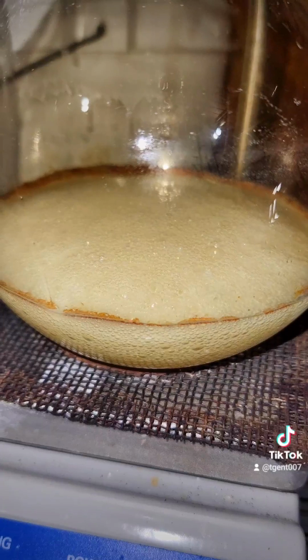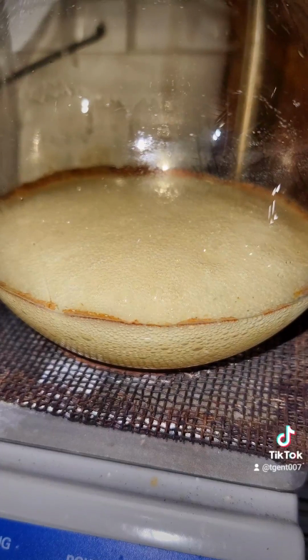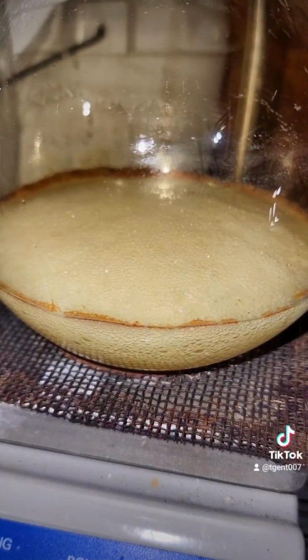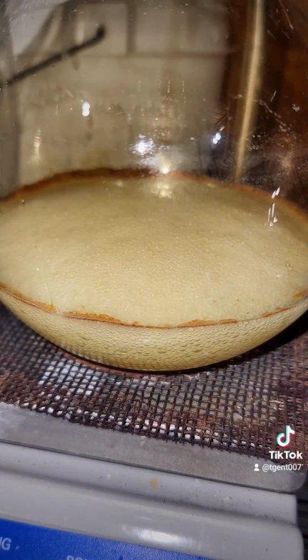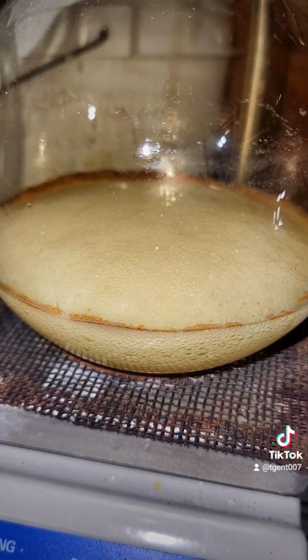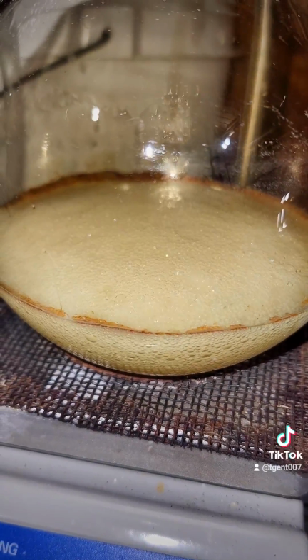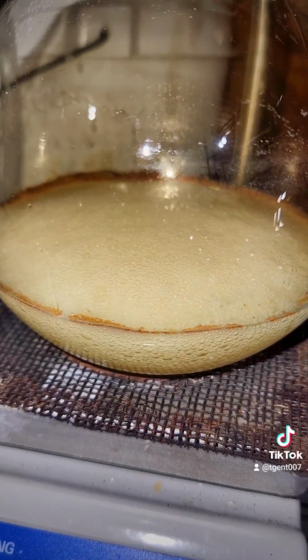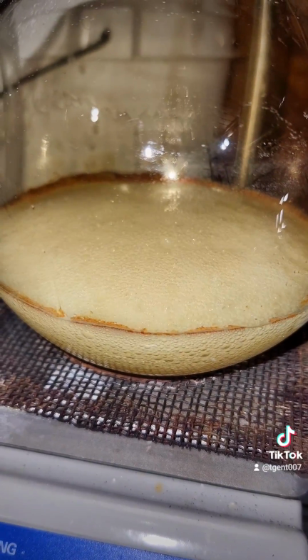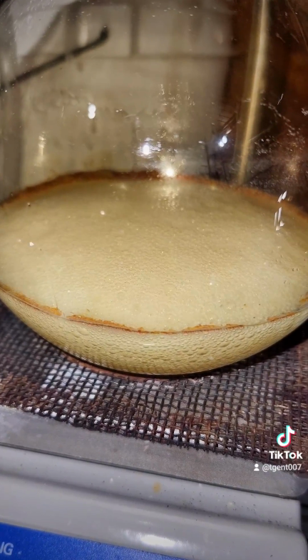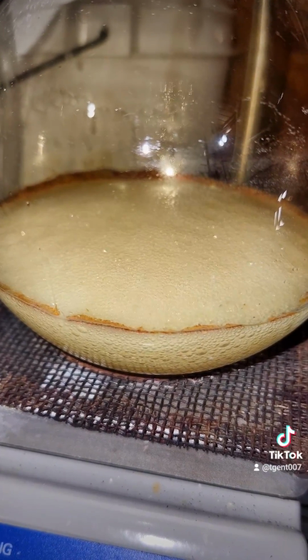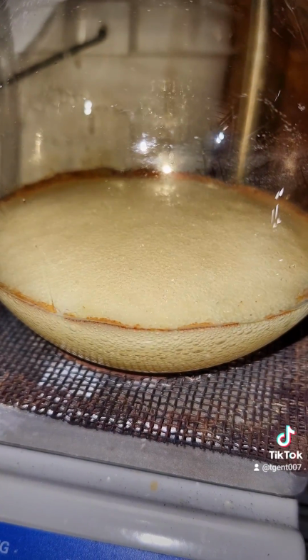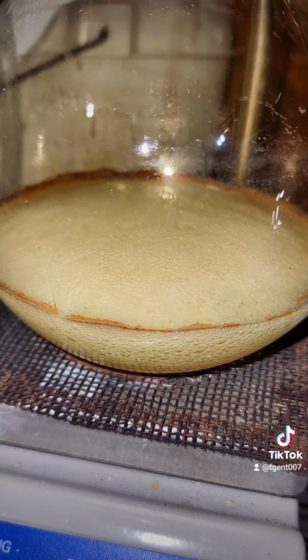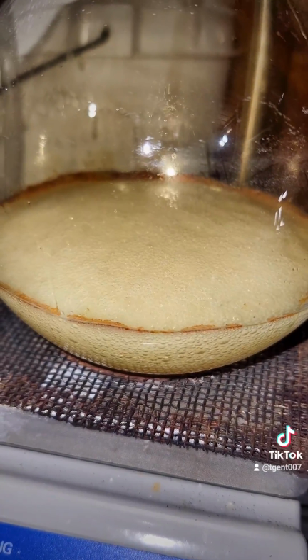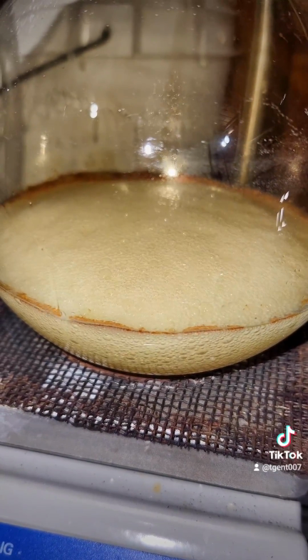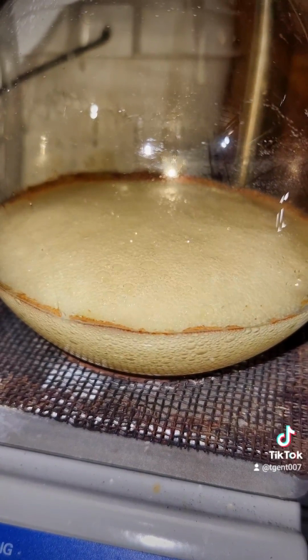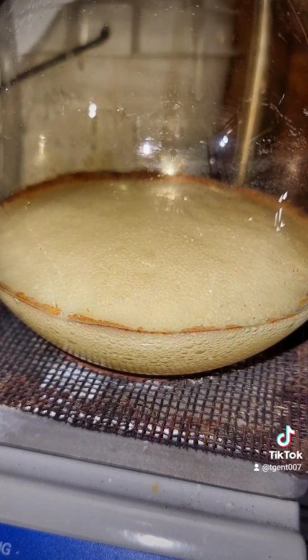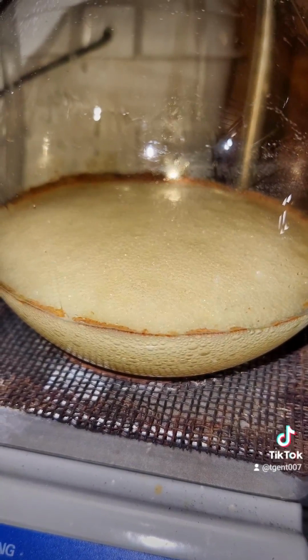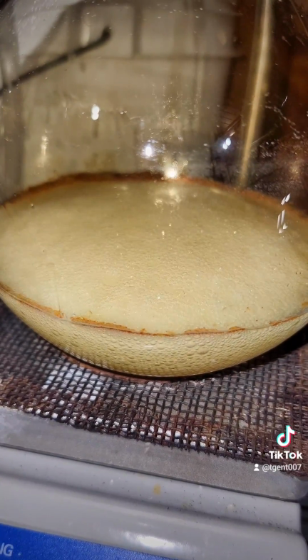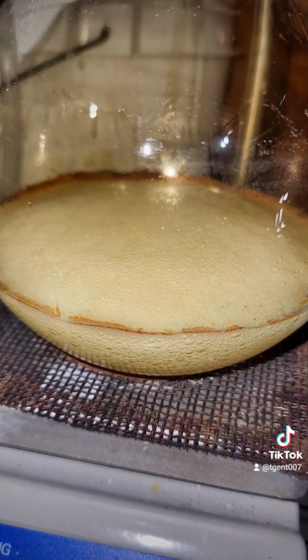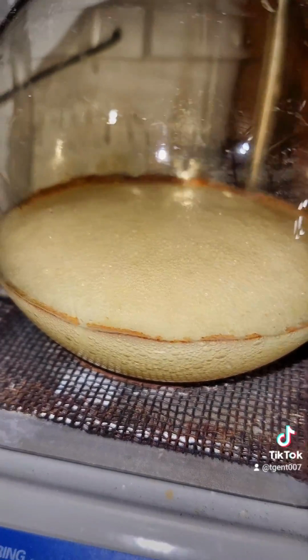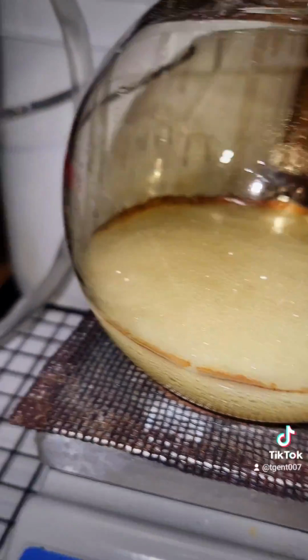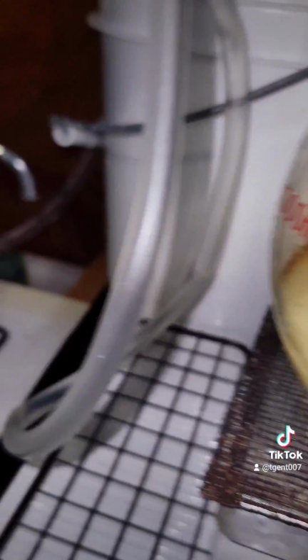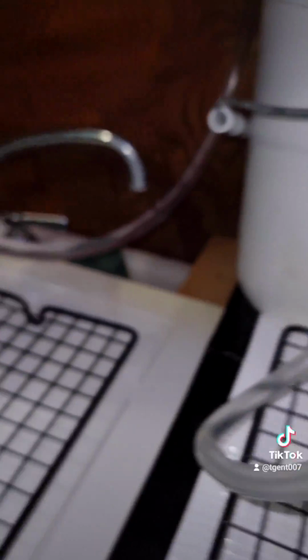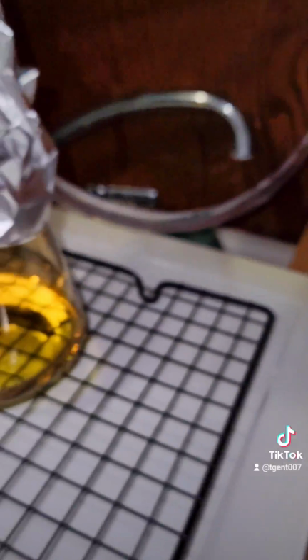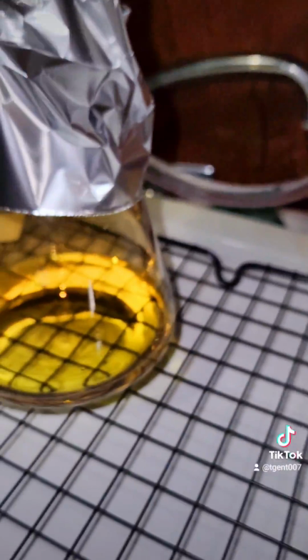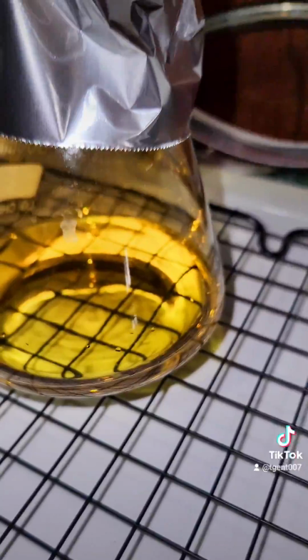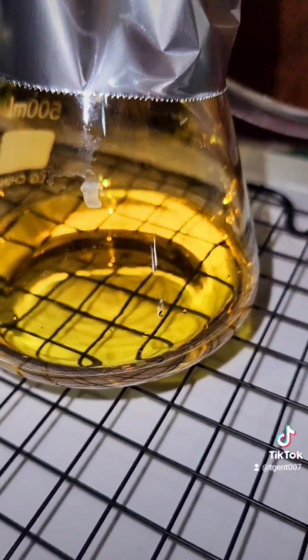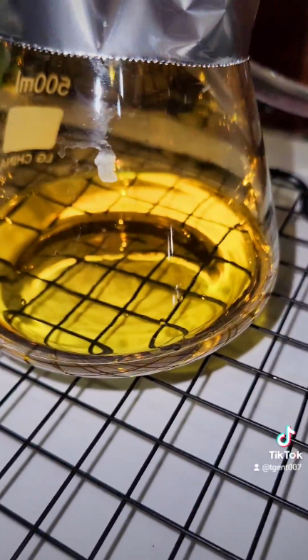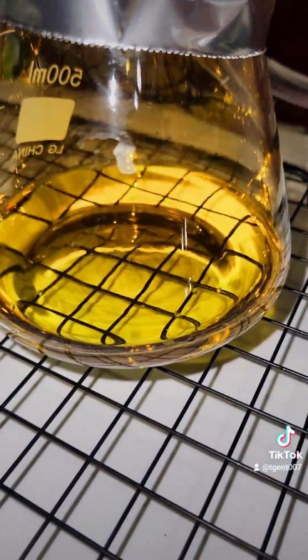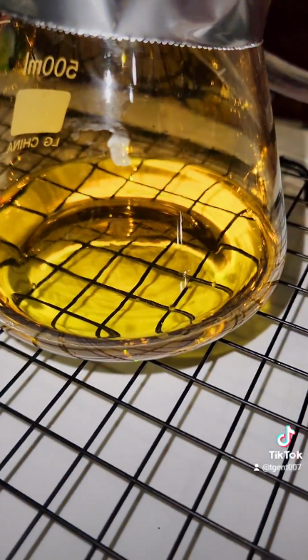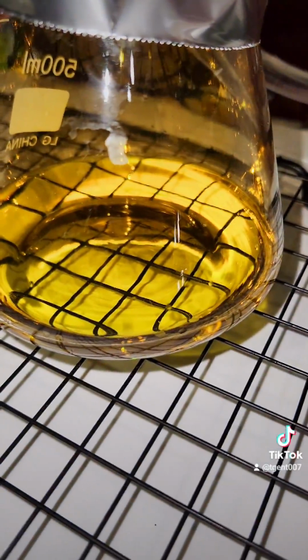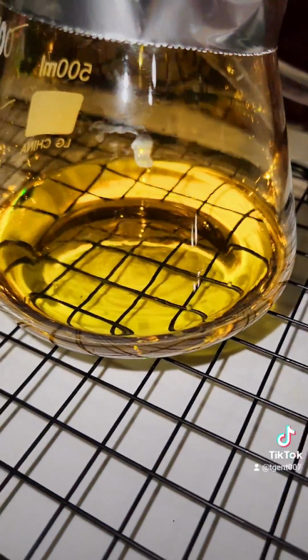After two hours, the reaction has nearly stopped, and our final yield looks to be about 80 milliliters.